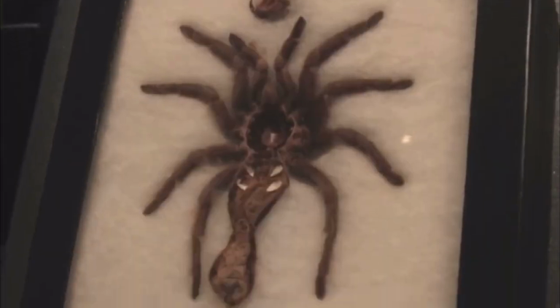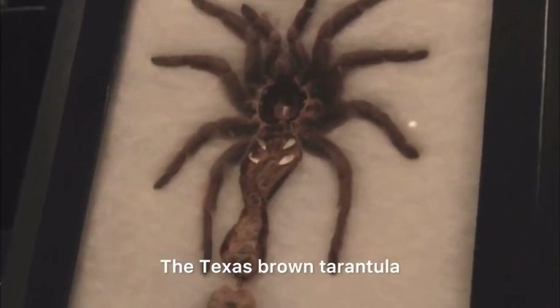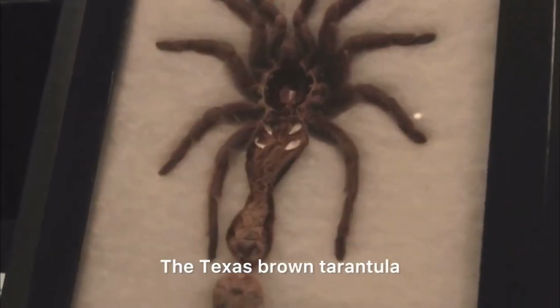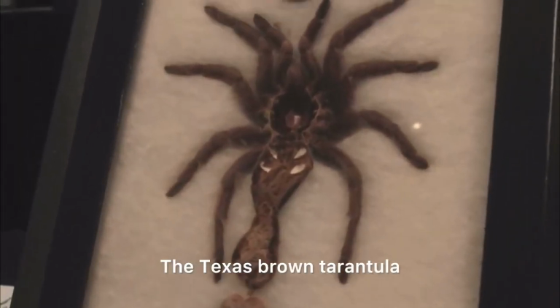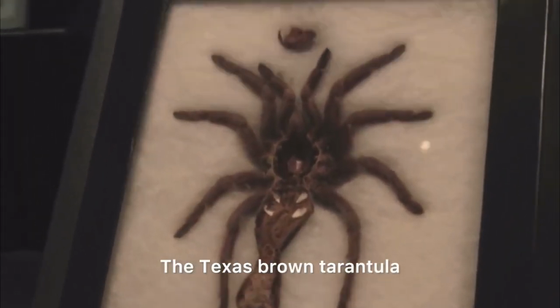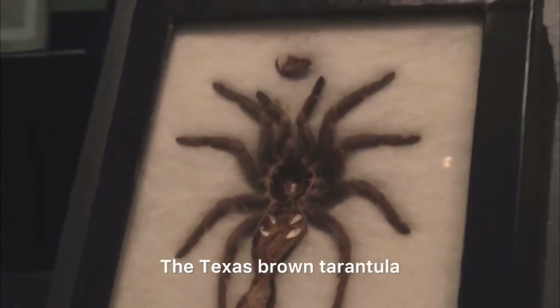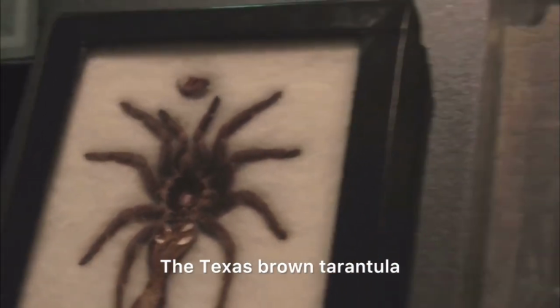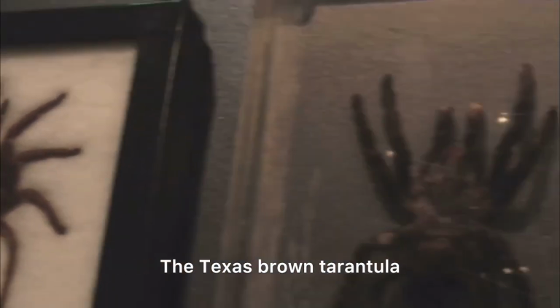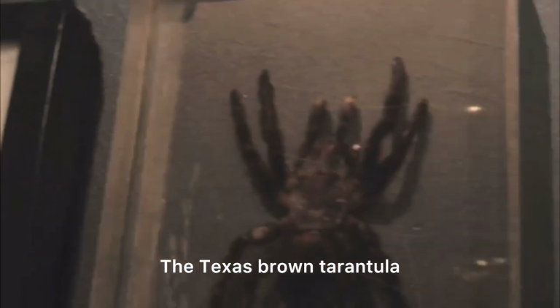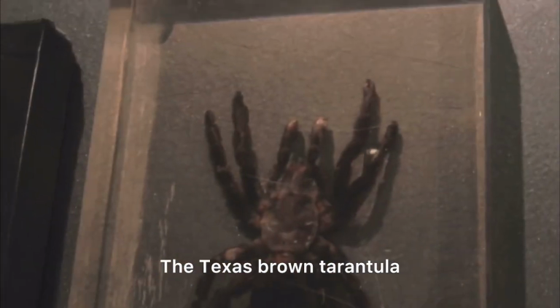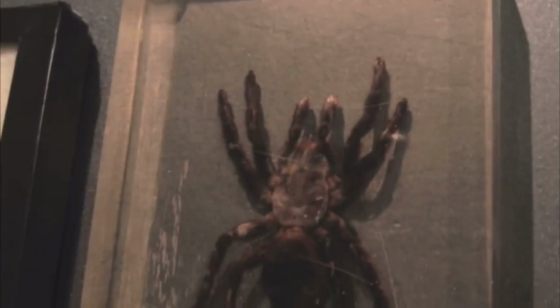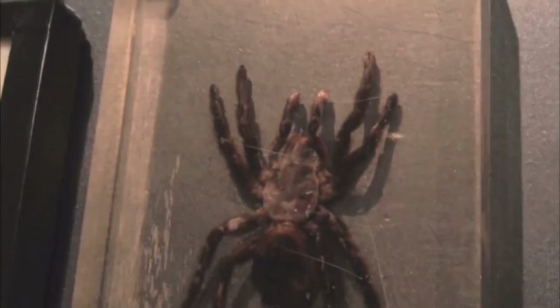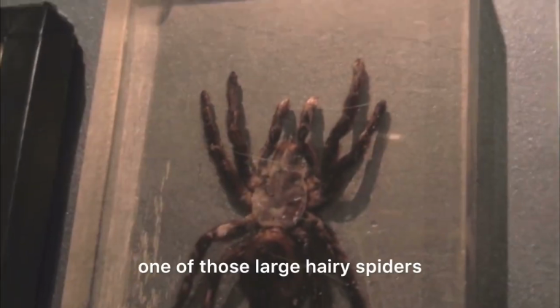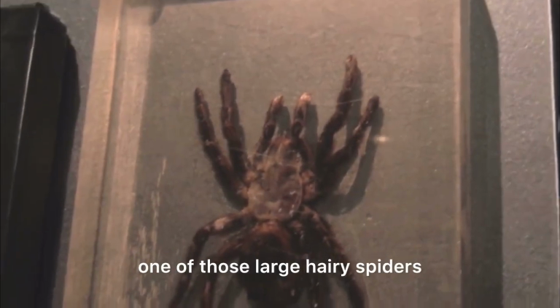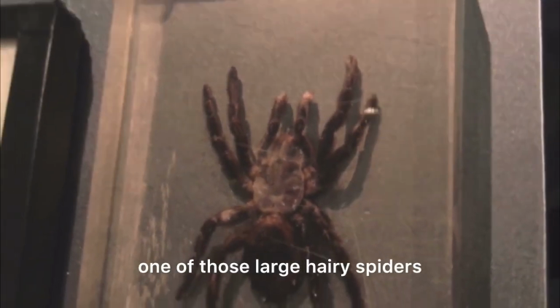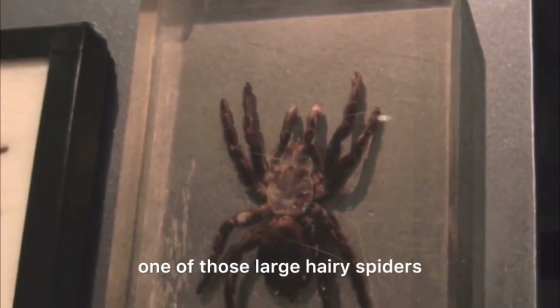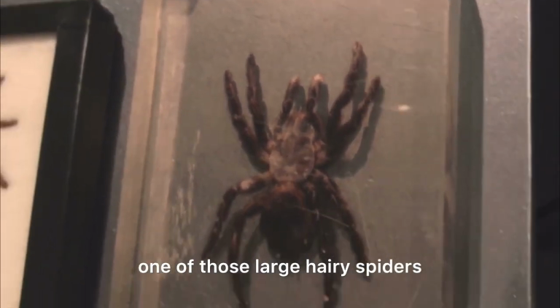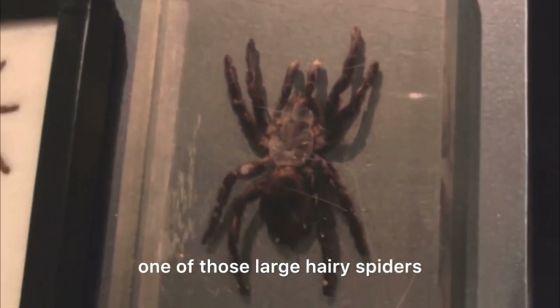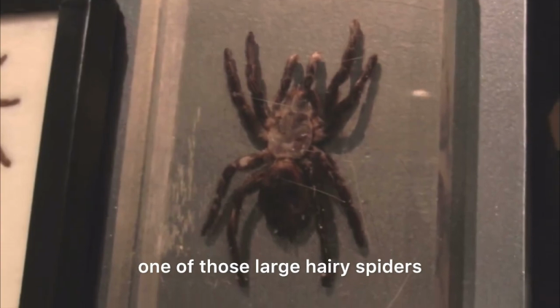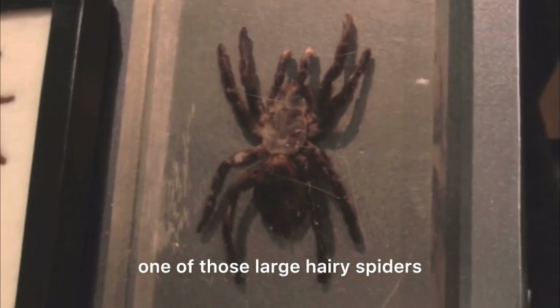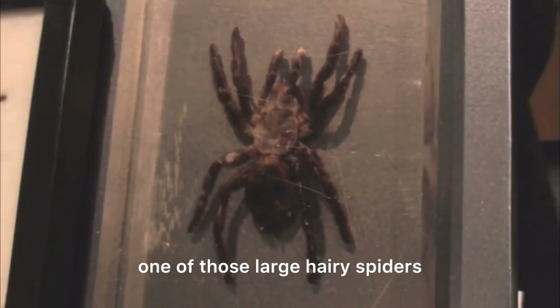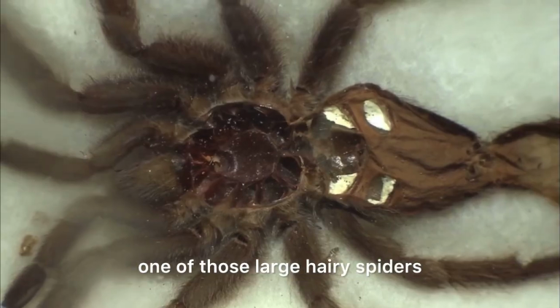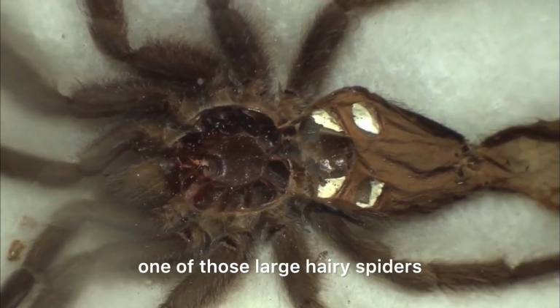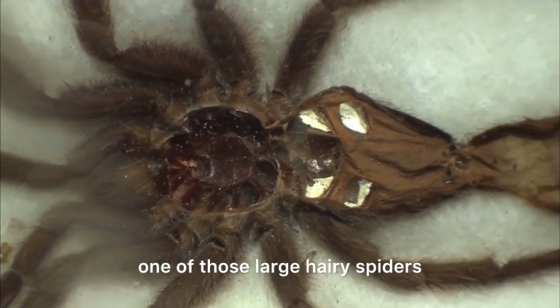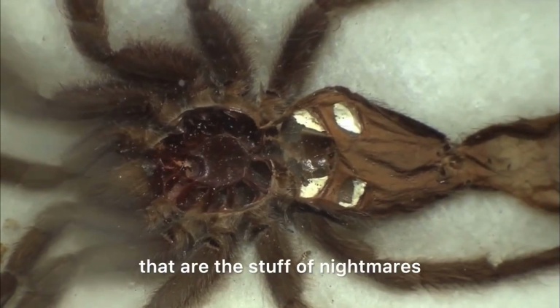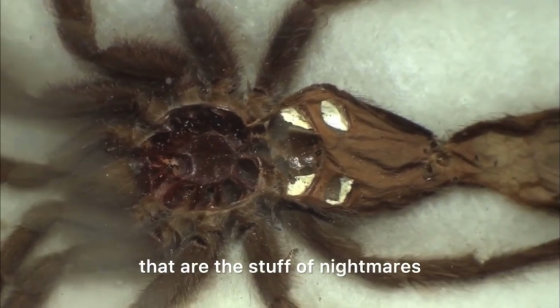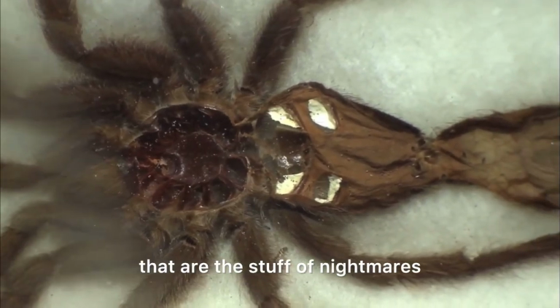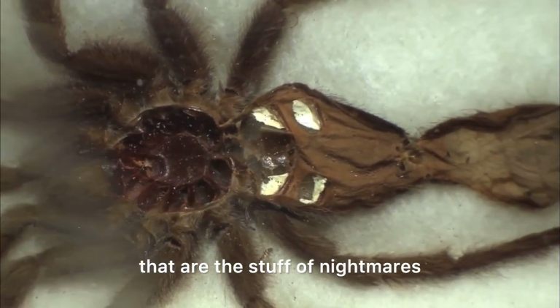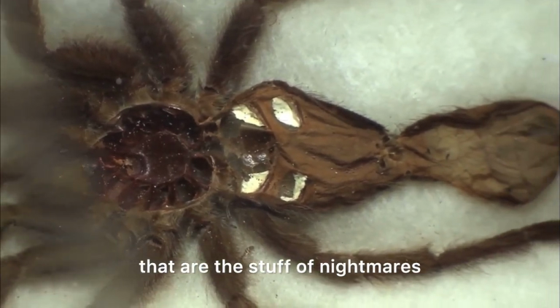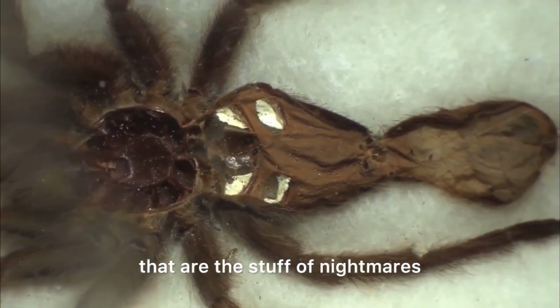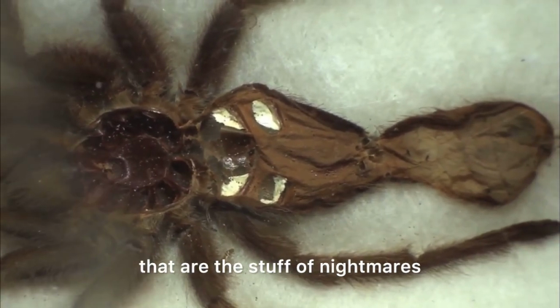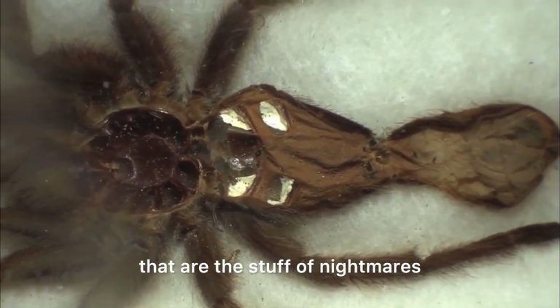The Texas brown tarantula — one of those large, hairy spiders that are the stuff of nightmares.